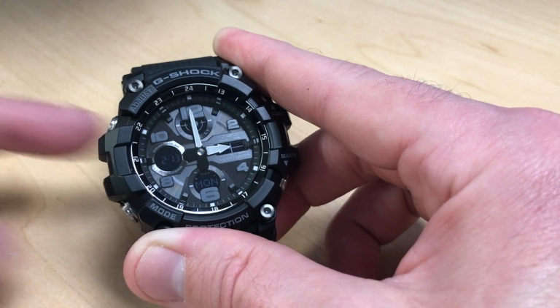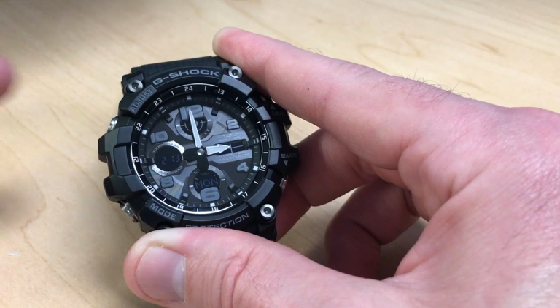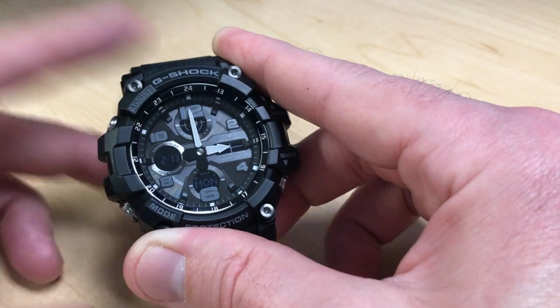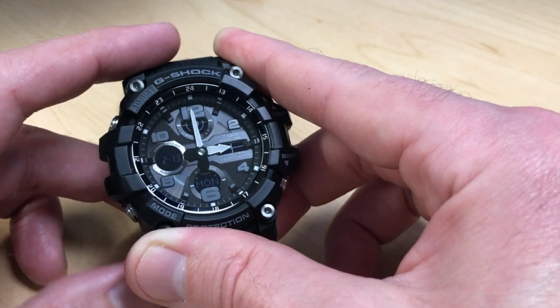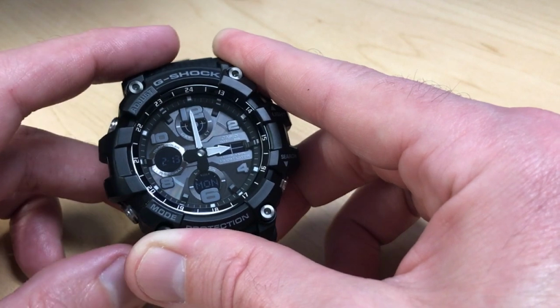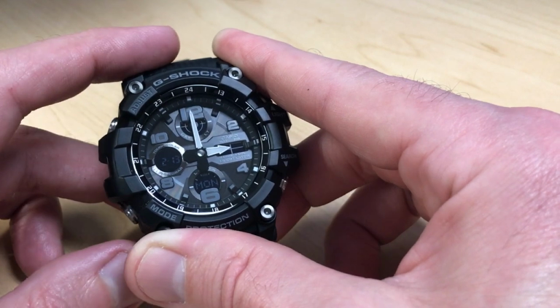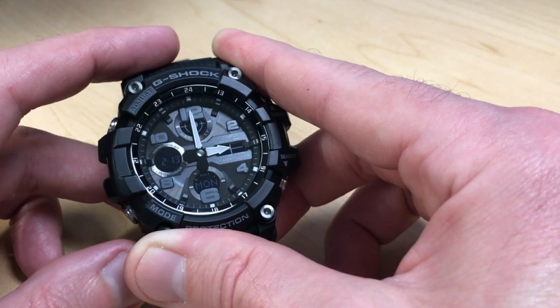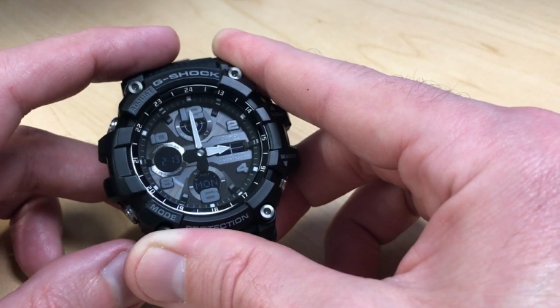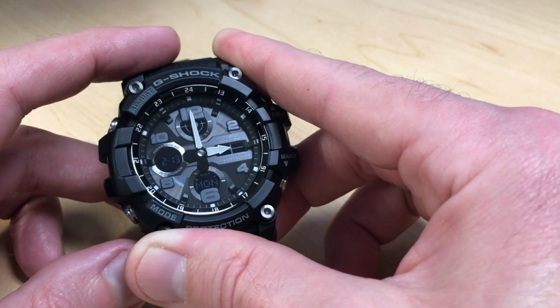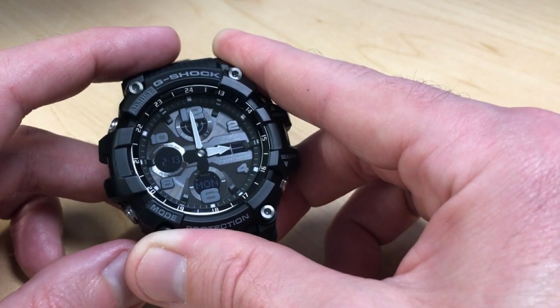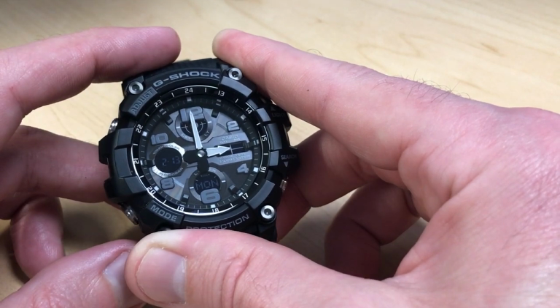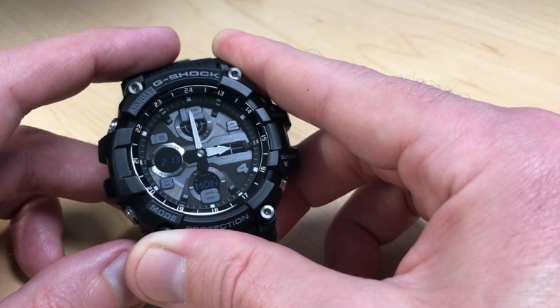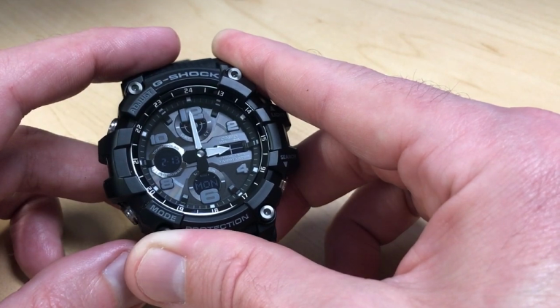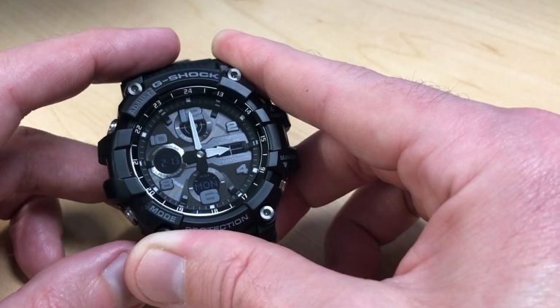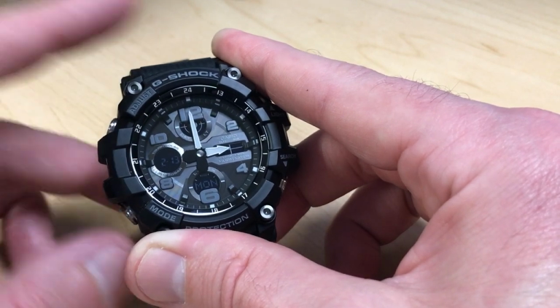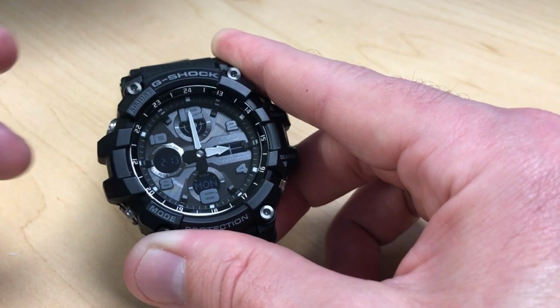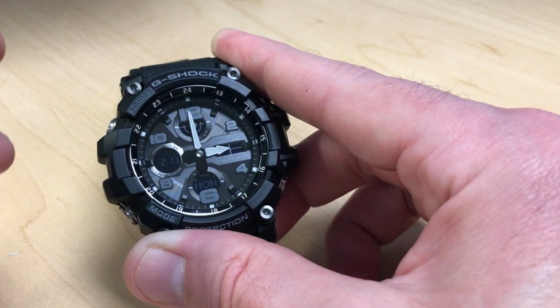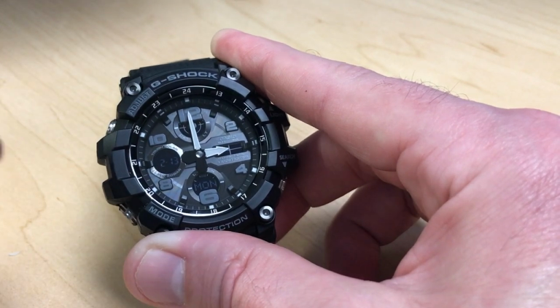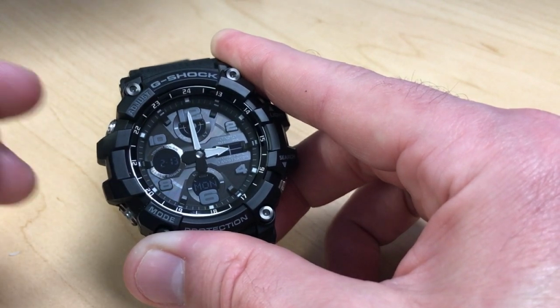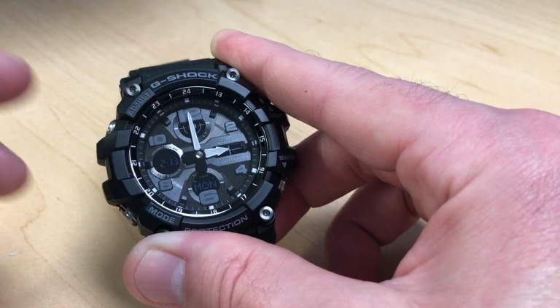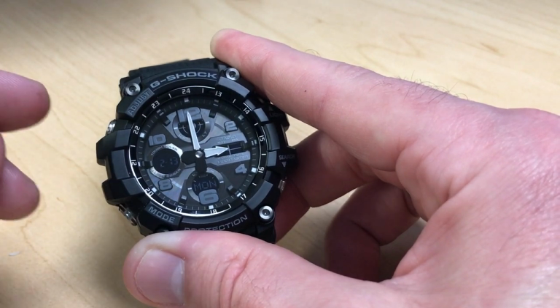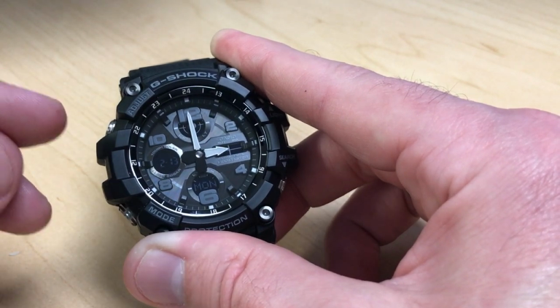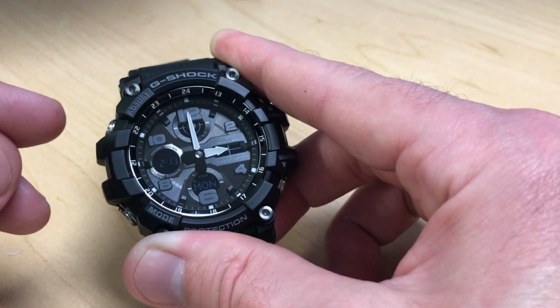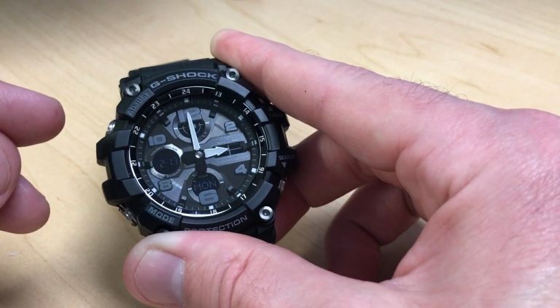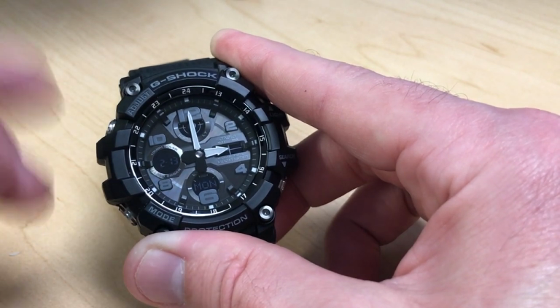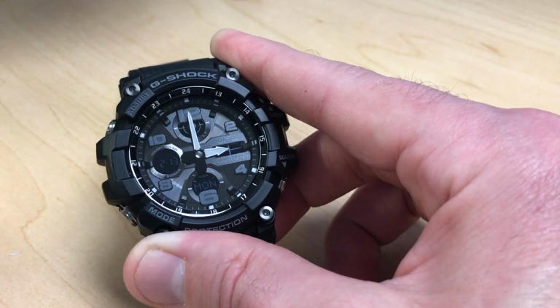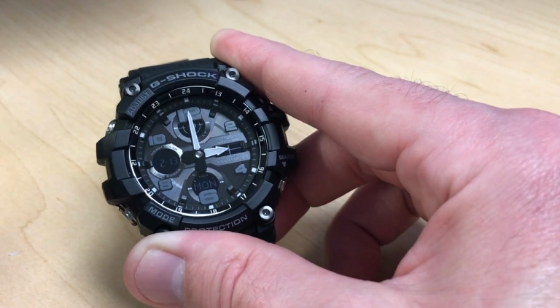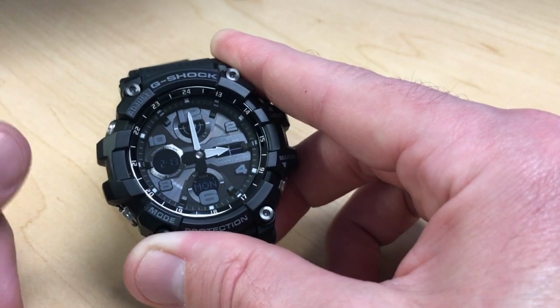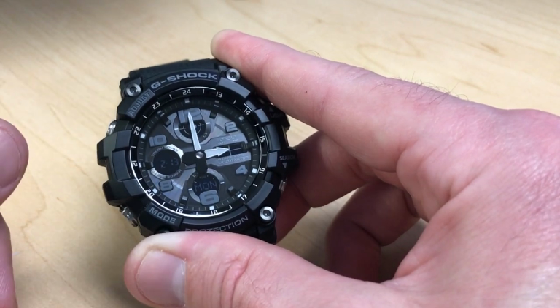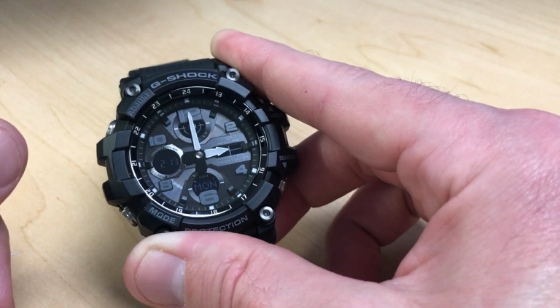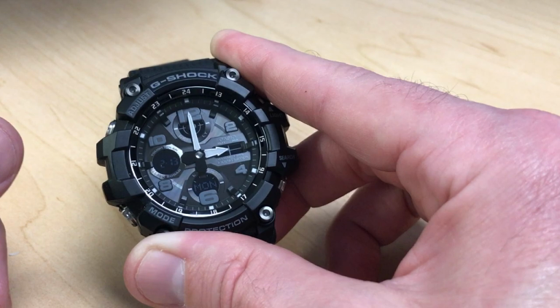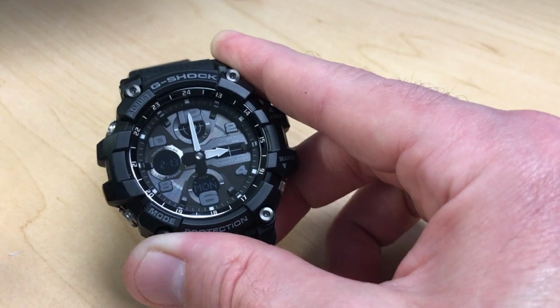Anyway, that's a quick look at how to use the stopwatch mode on your Casio G-Shock Mud Master. I hope the video helps.